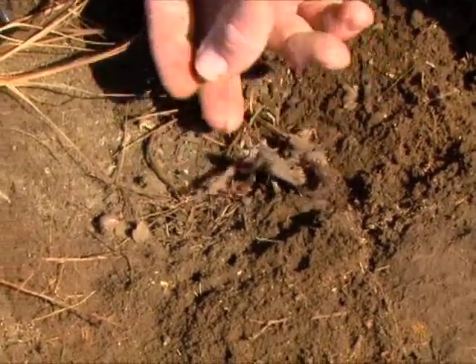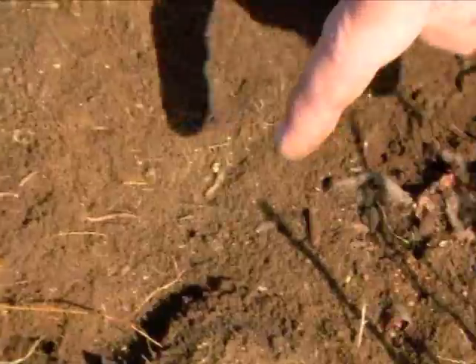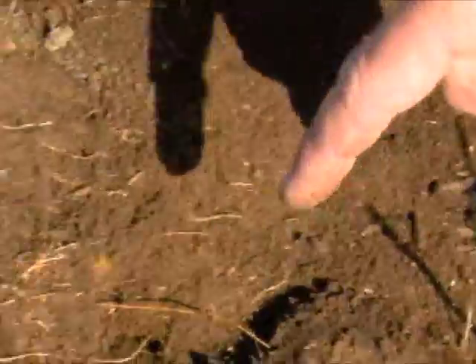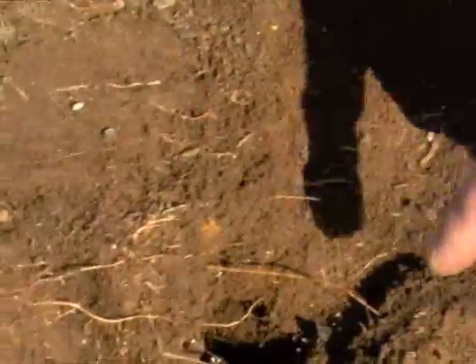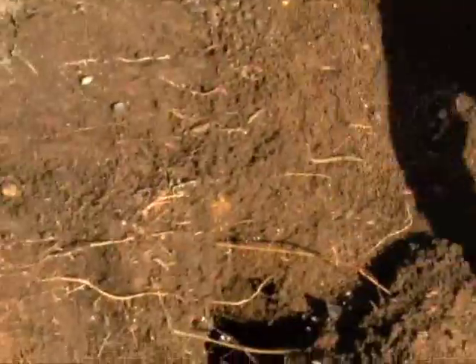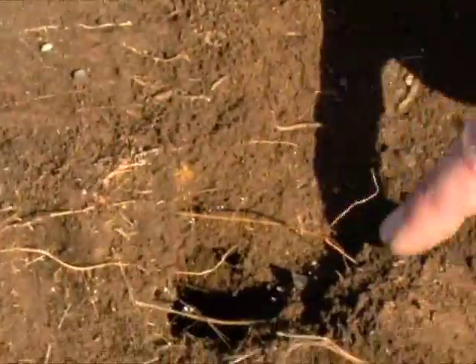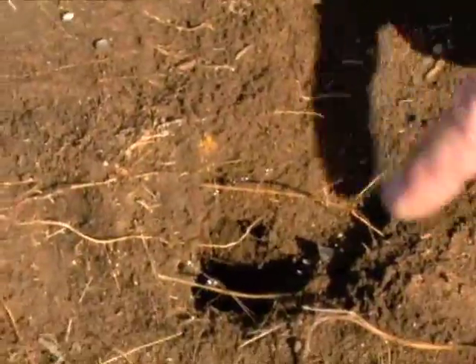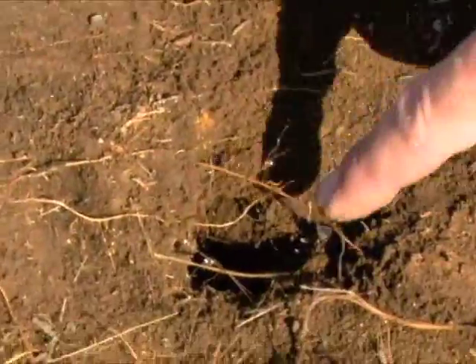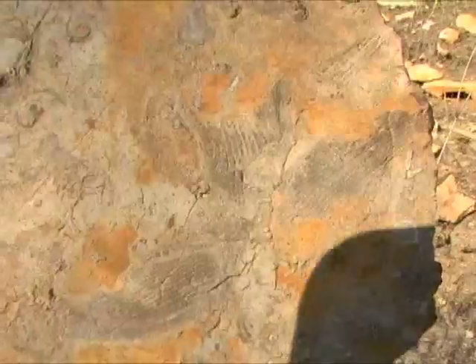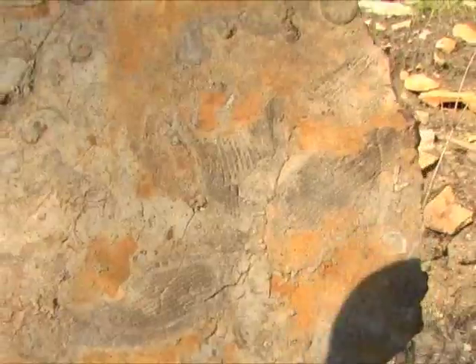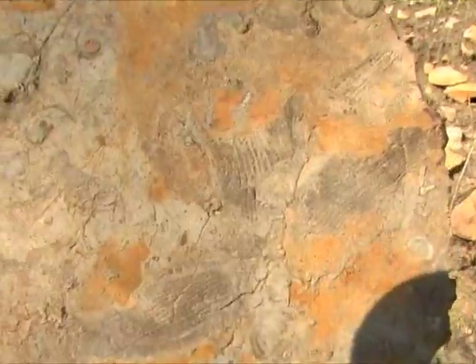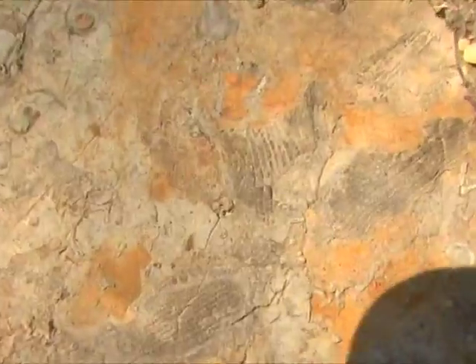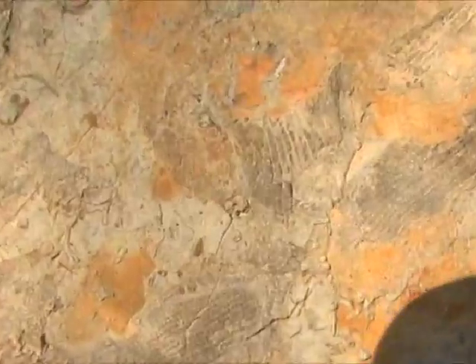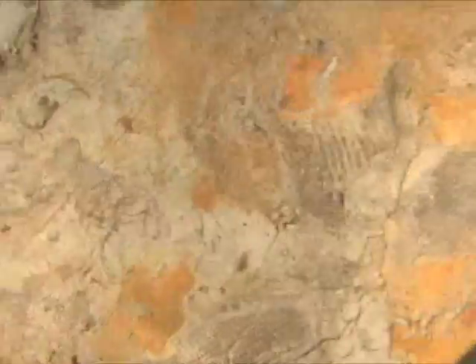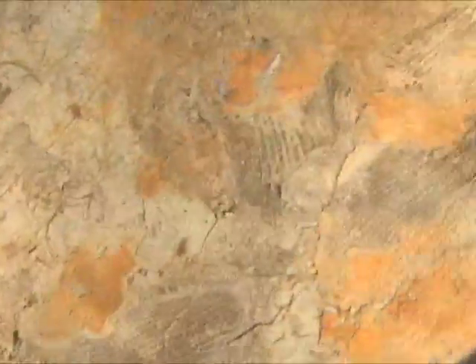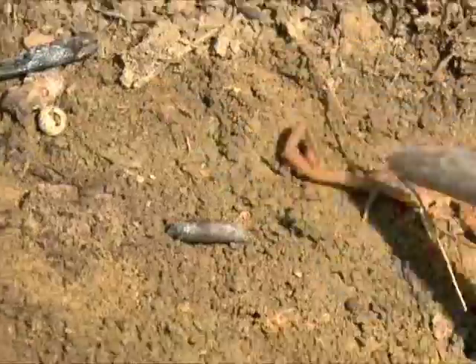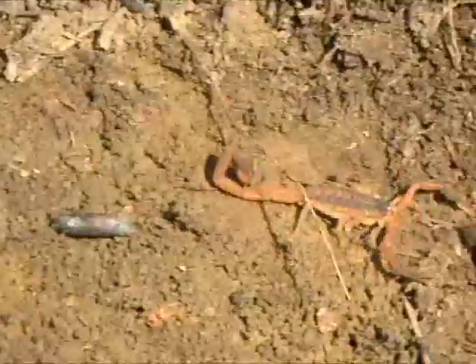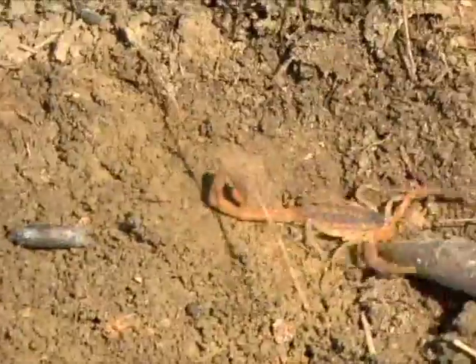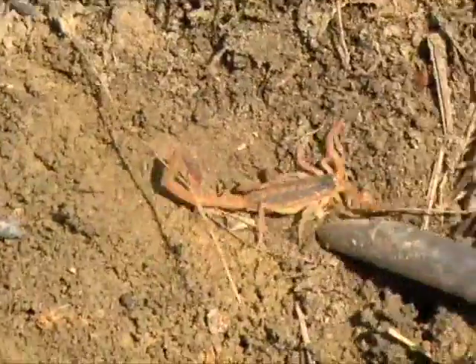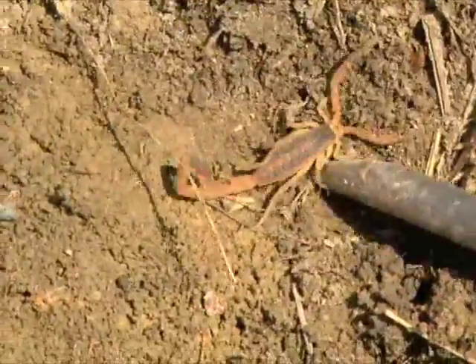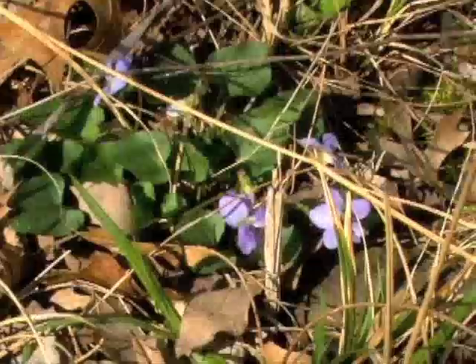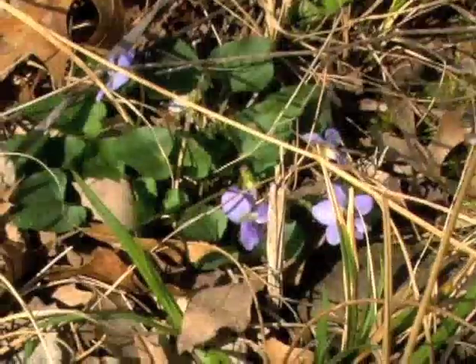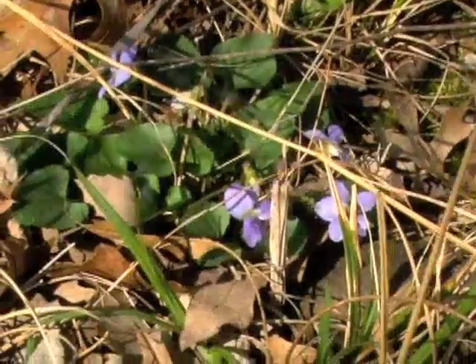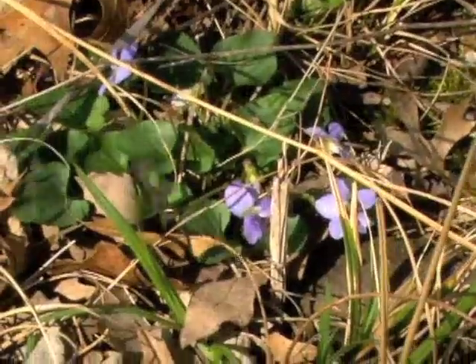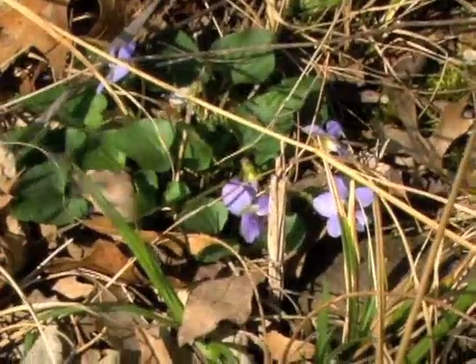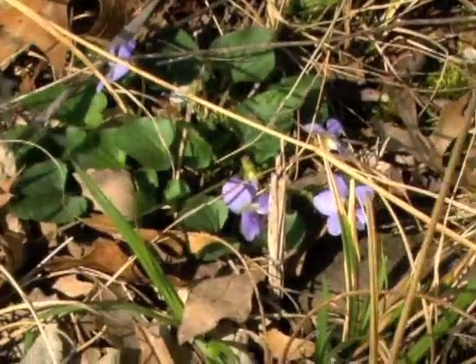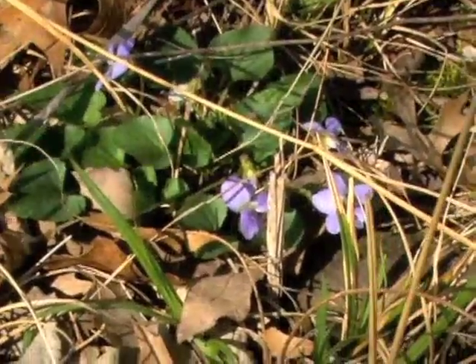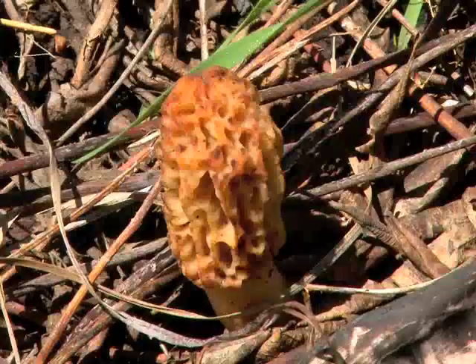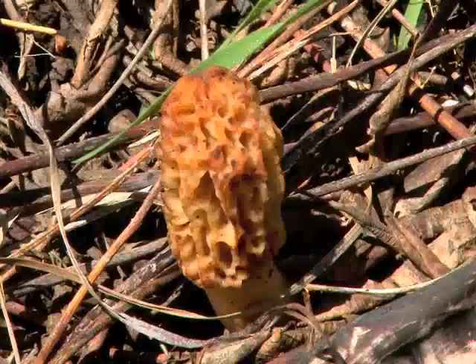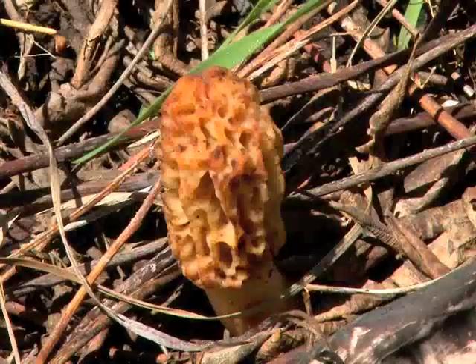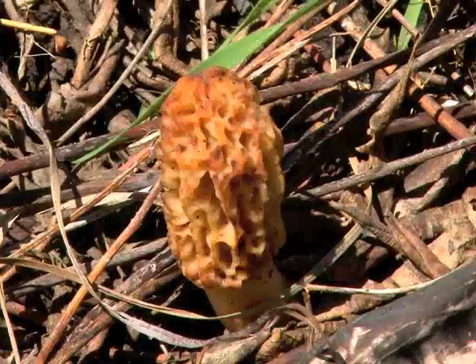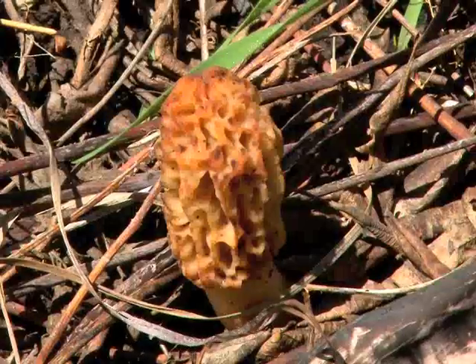such as tarantula skins and burrows, fossils, scorpions, and wildflowers or mushrooms along the way.